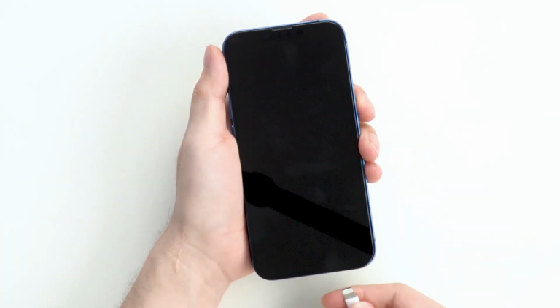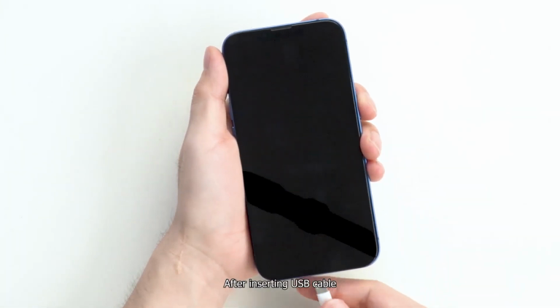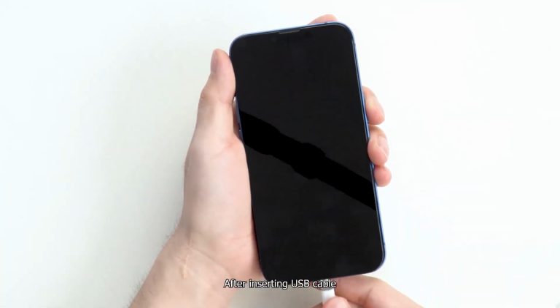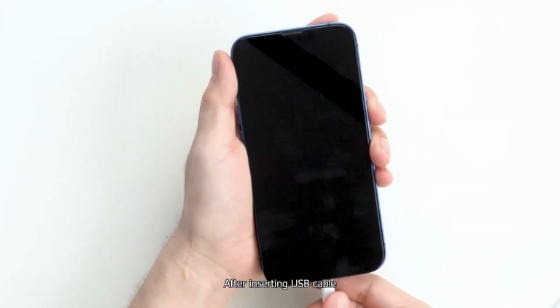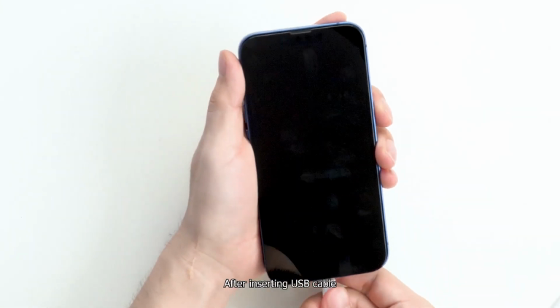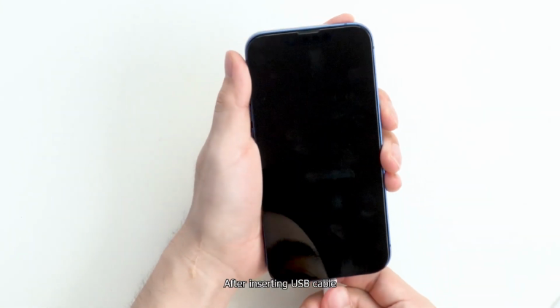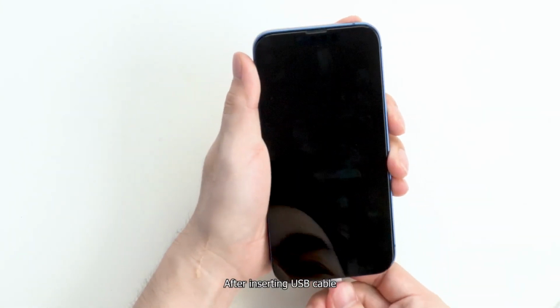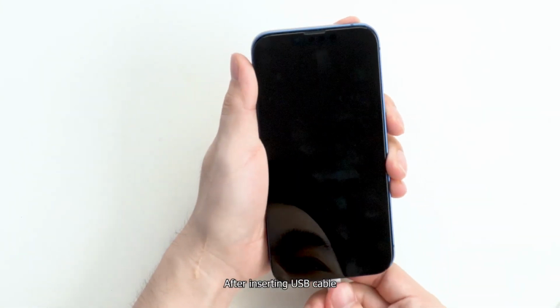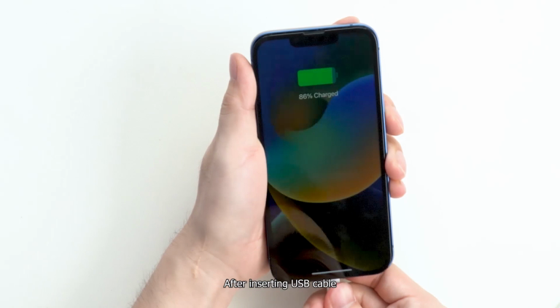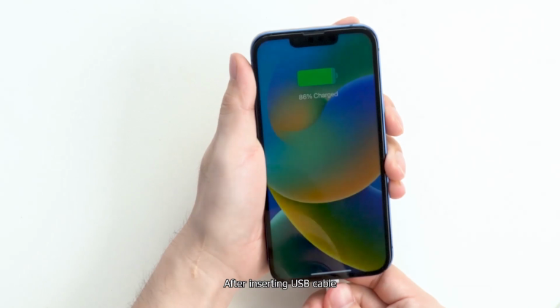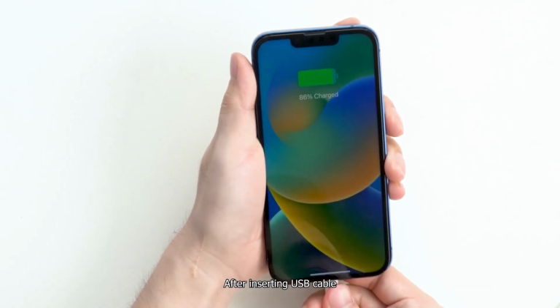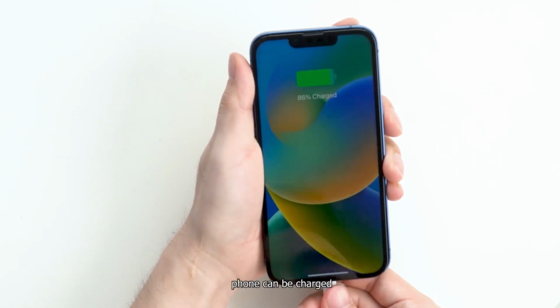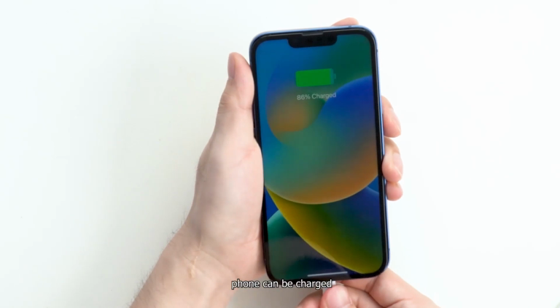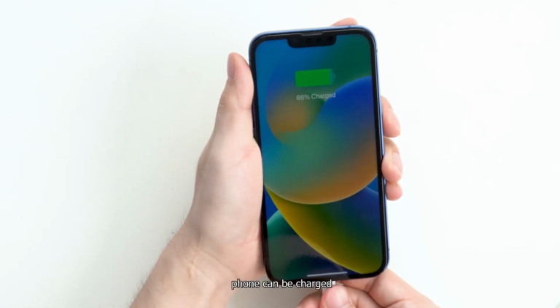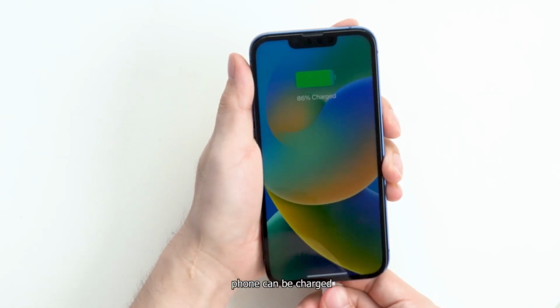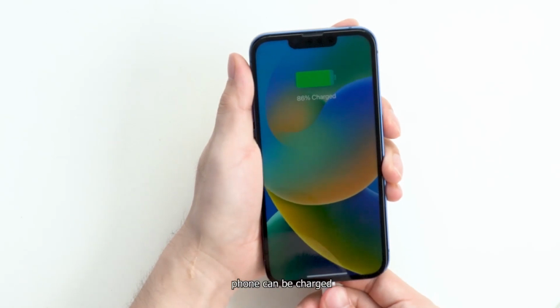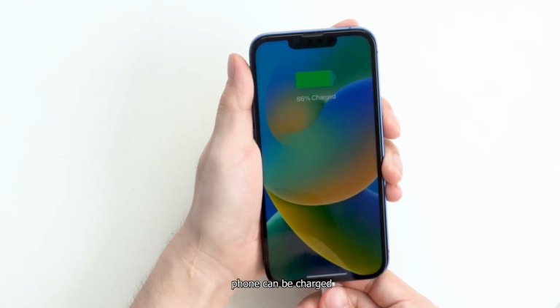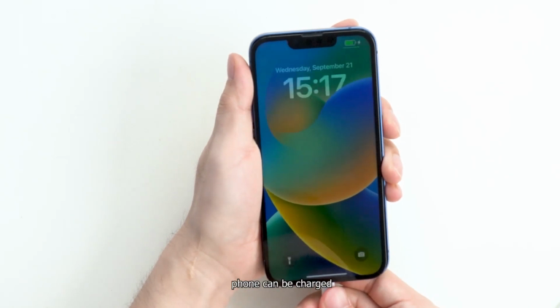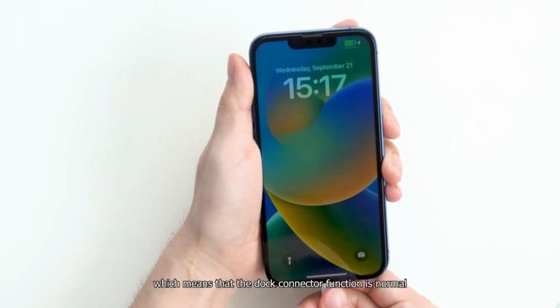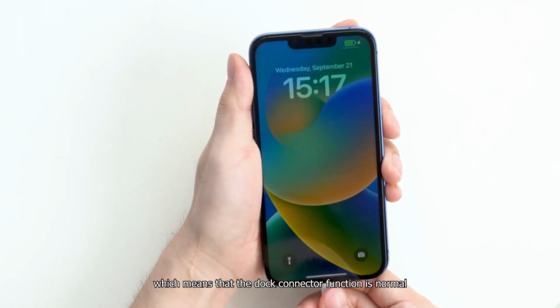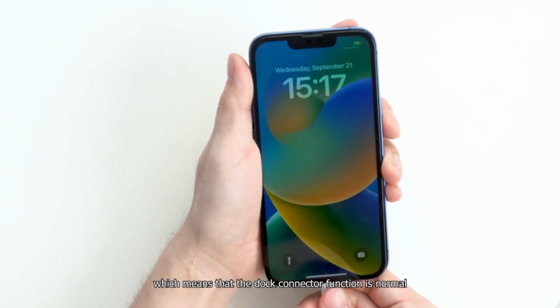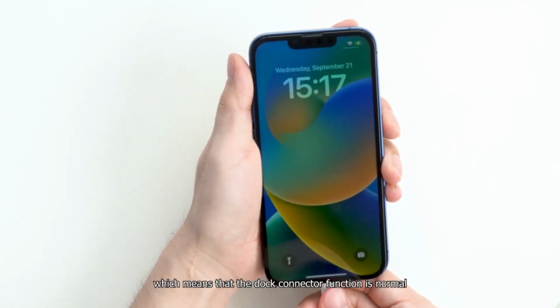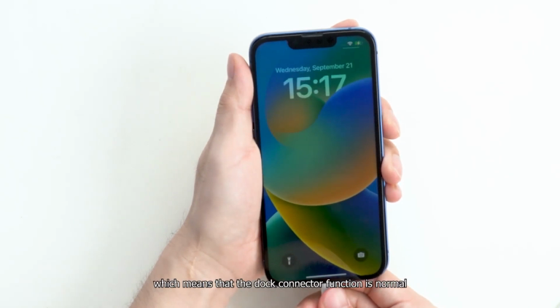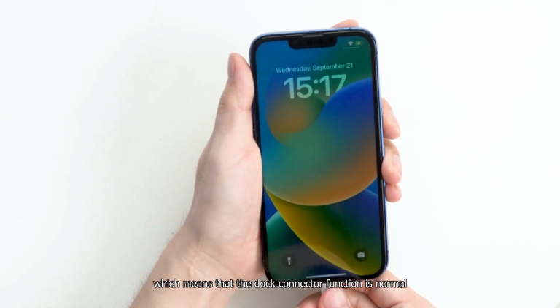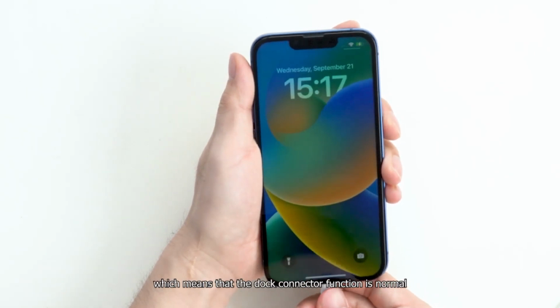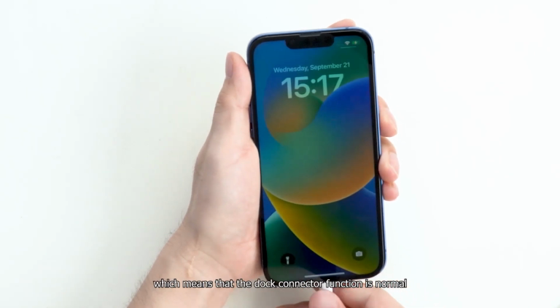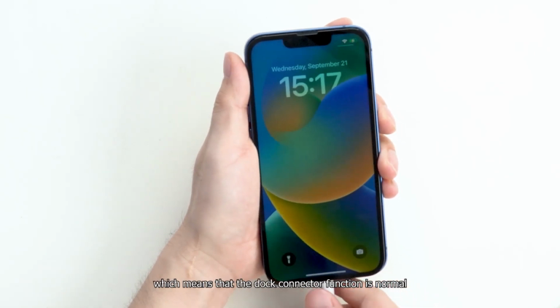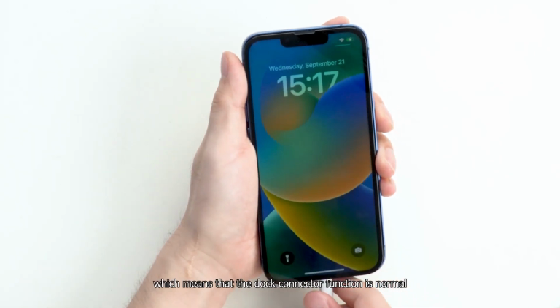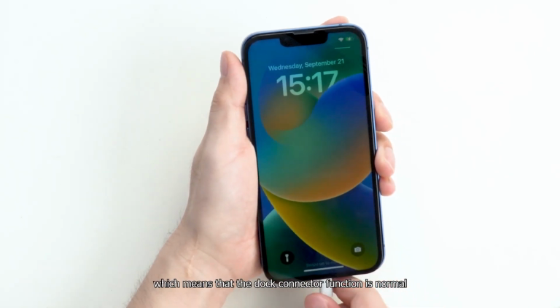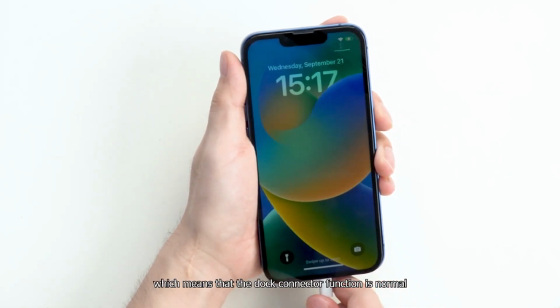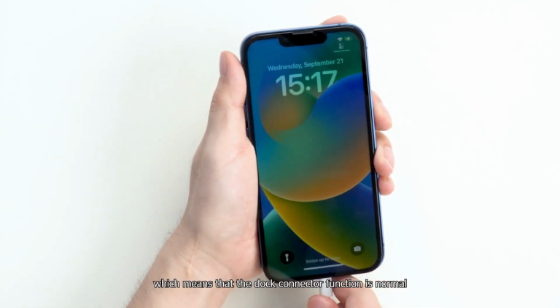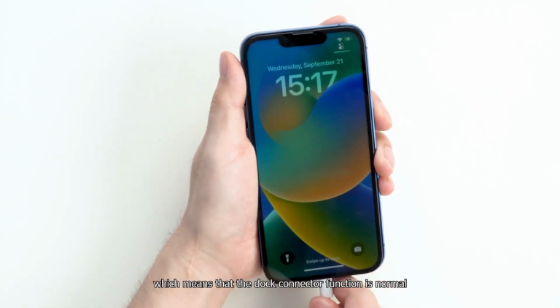After inserting the USB cable, the phone can be charged, which means that the dock connector function is normal.